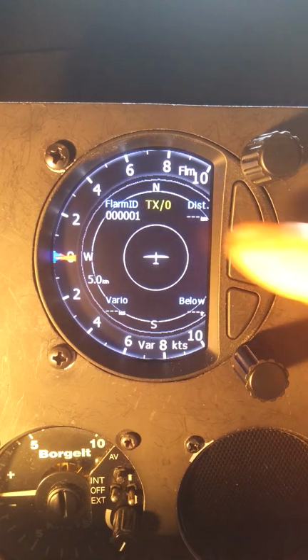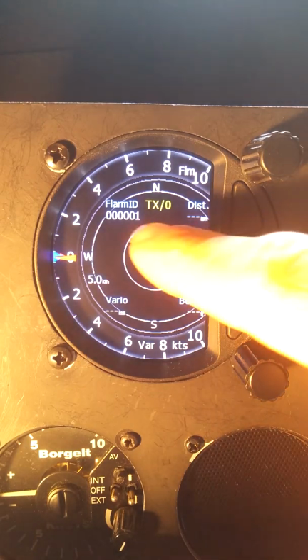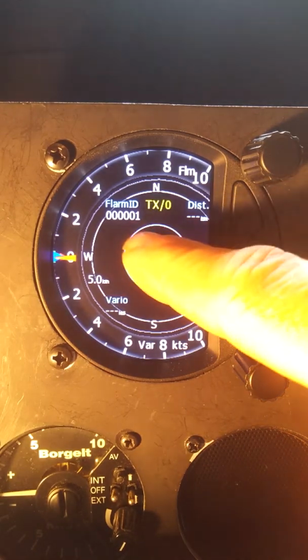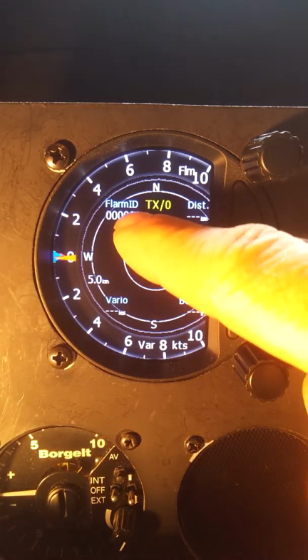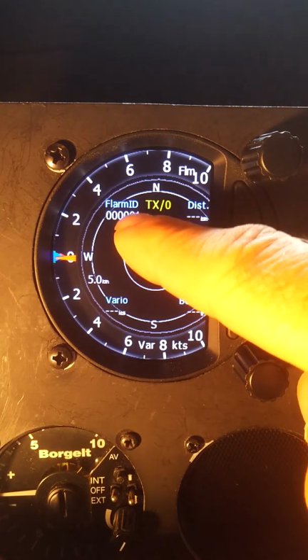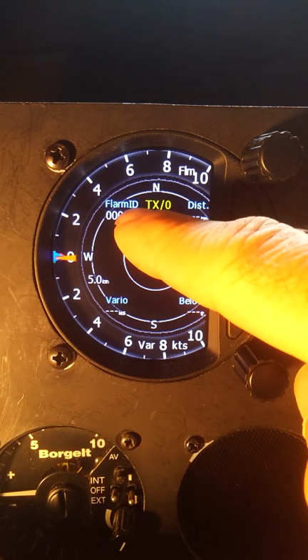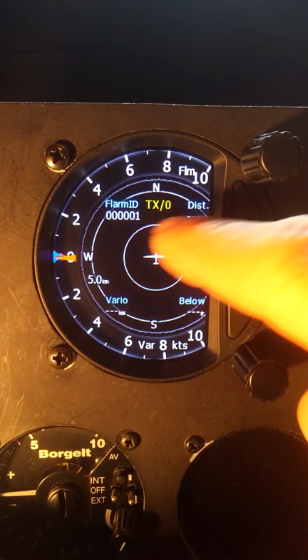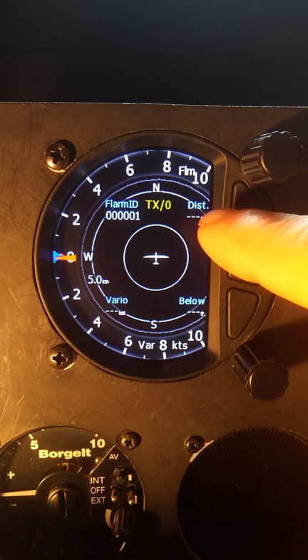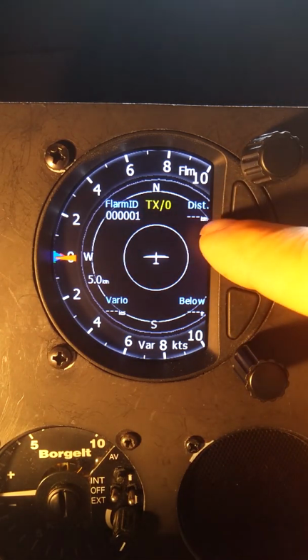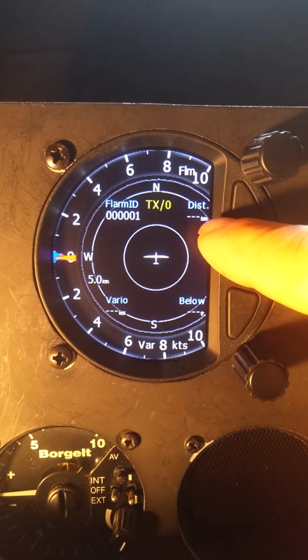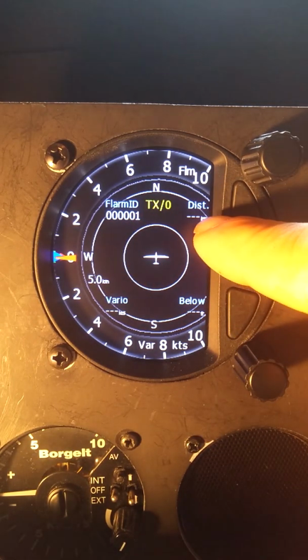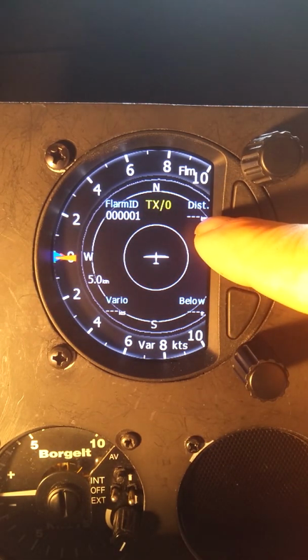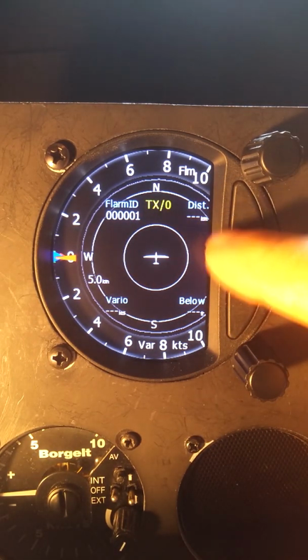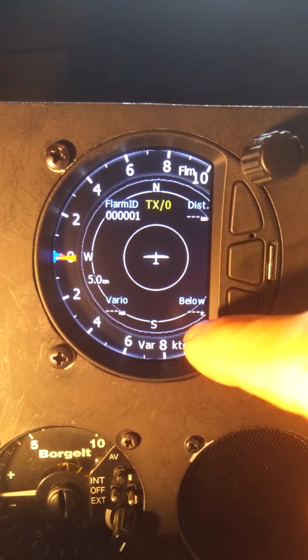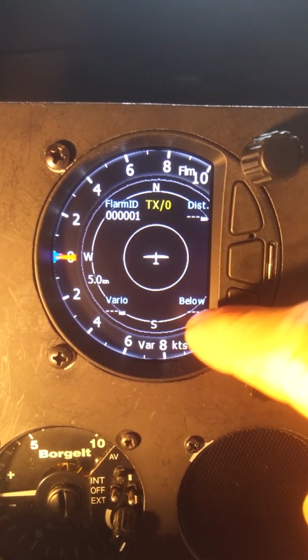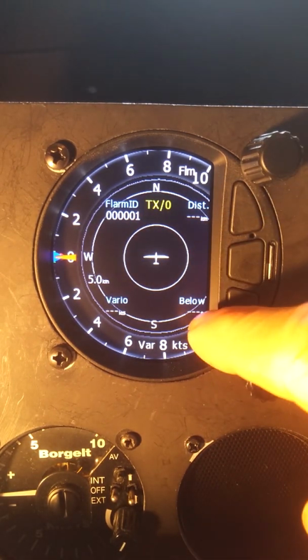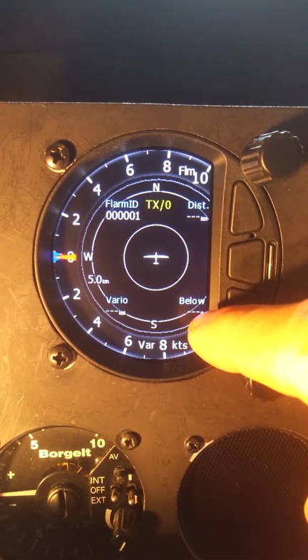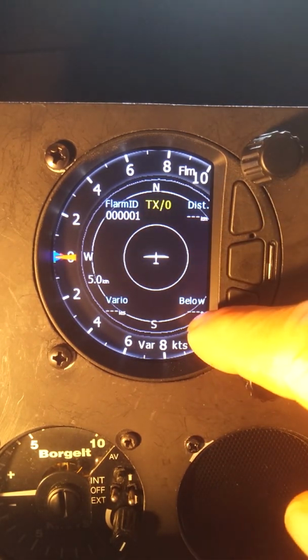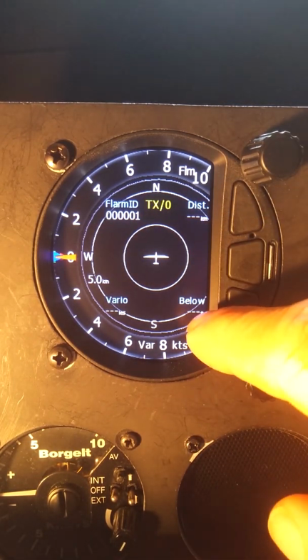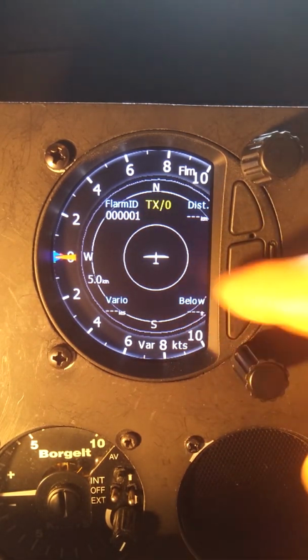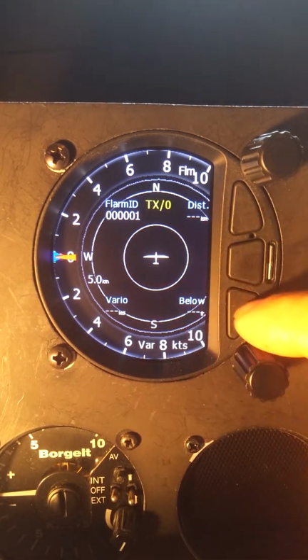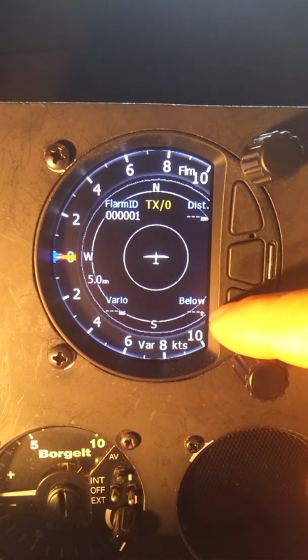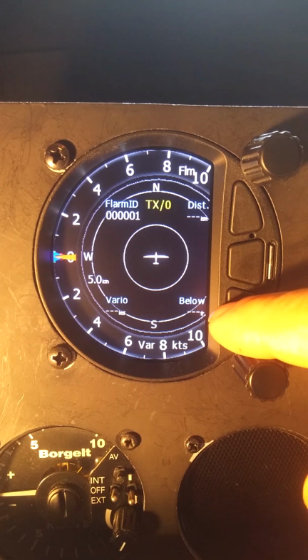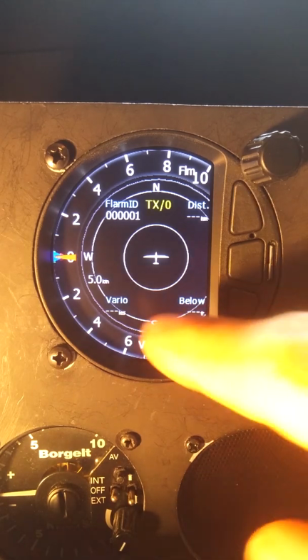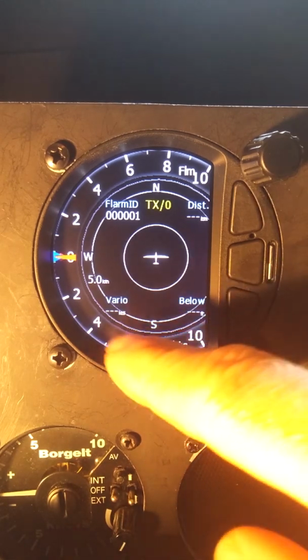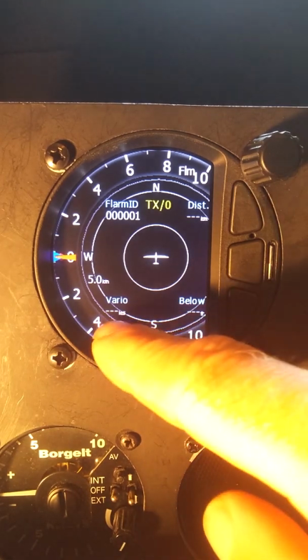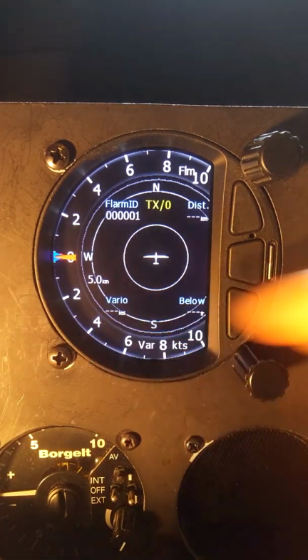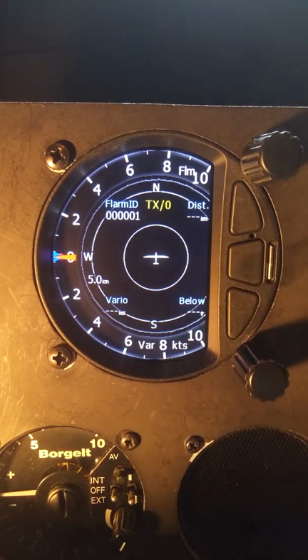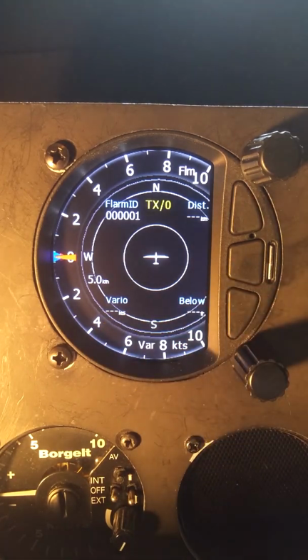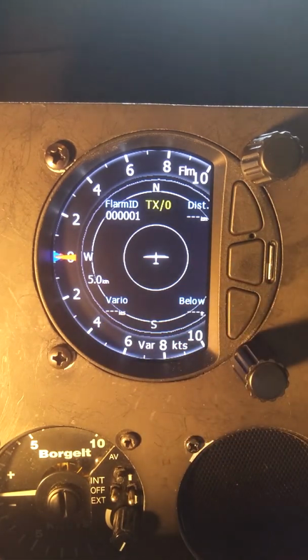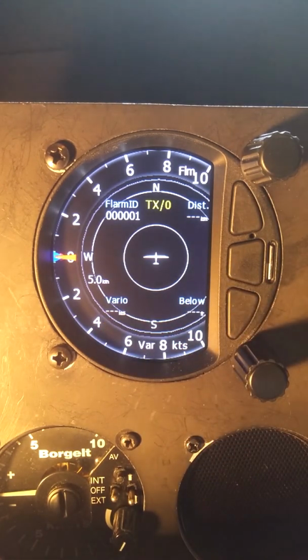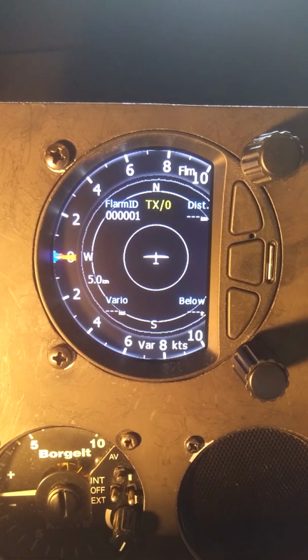We have the FLARM ID we're receiving, its distance, whether it's above or below us, and its climb rate.